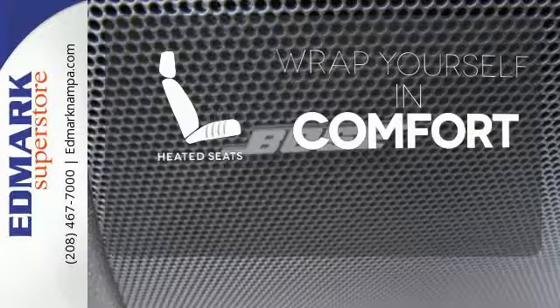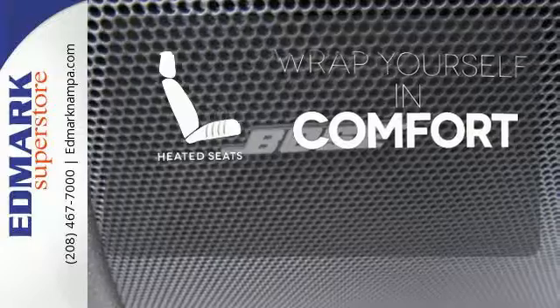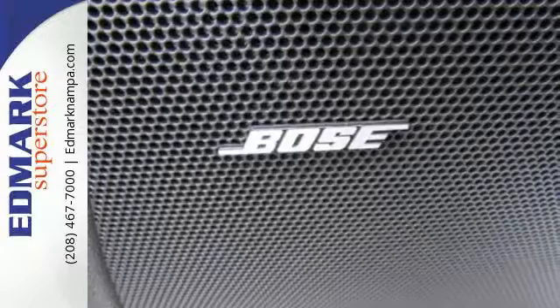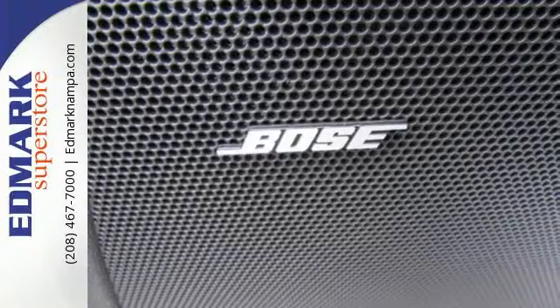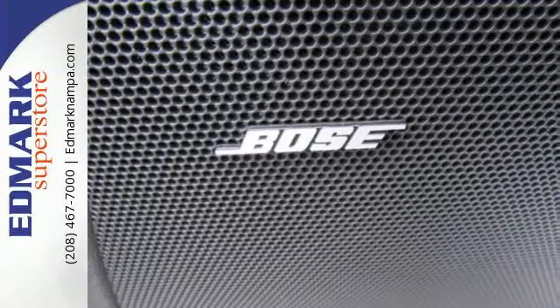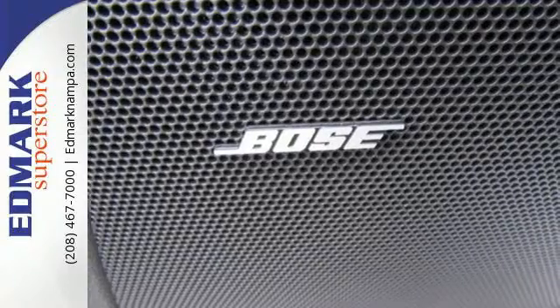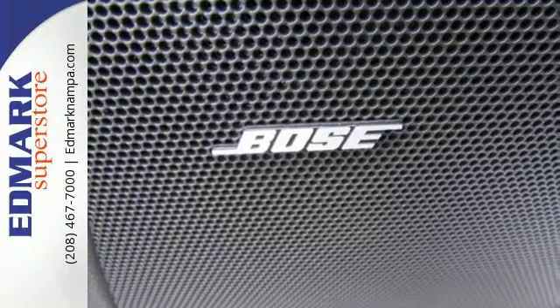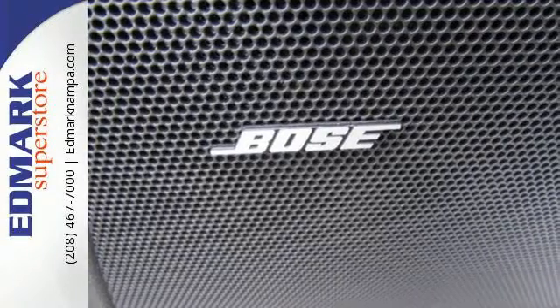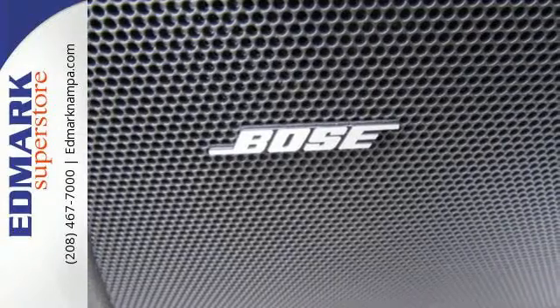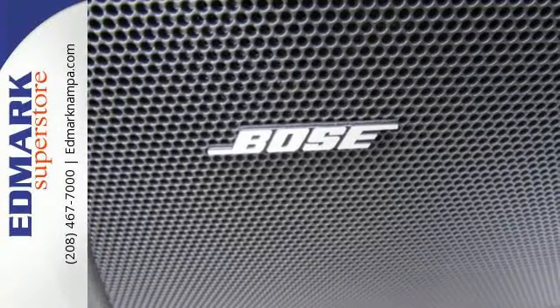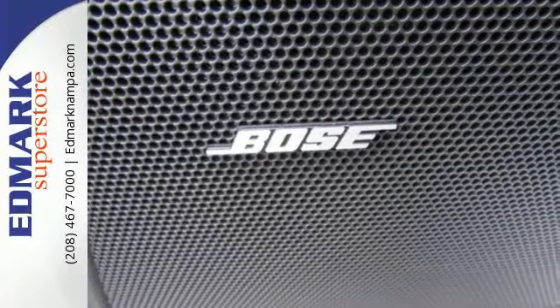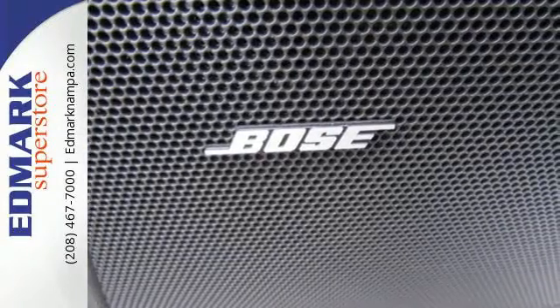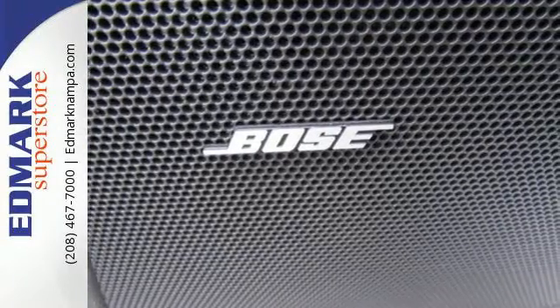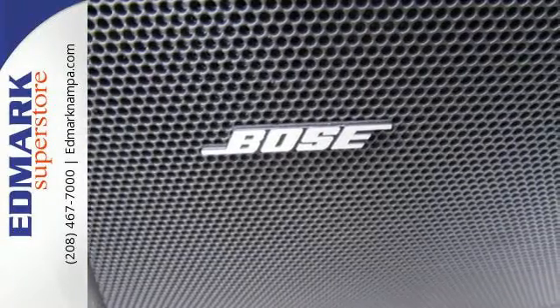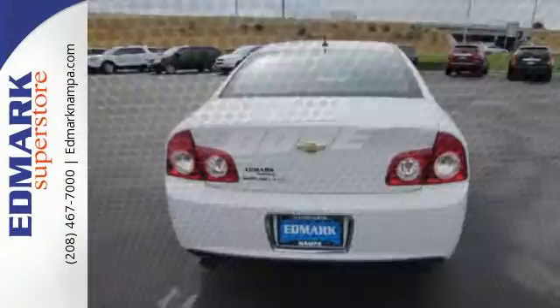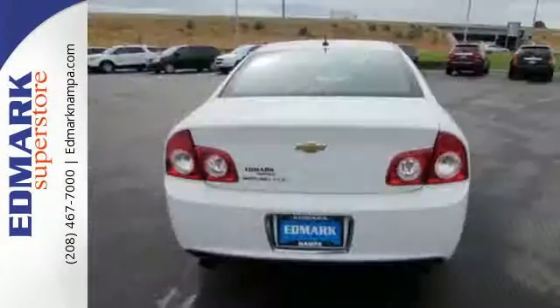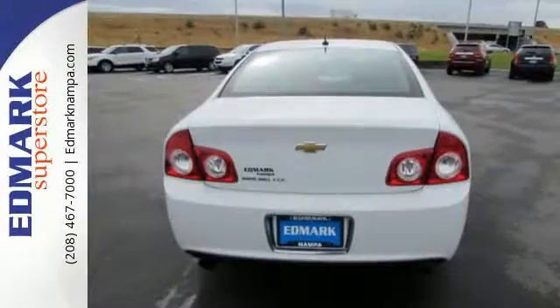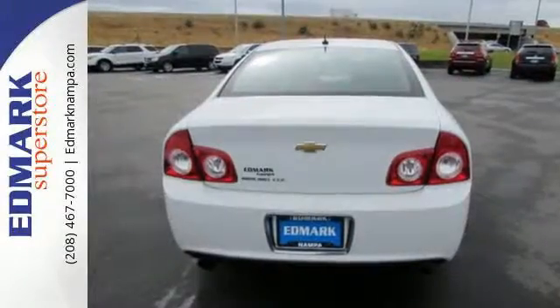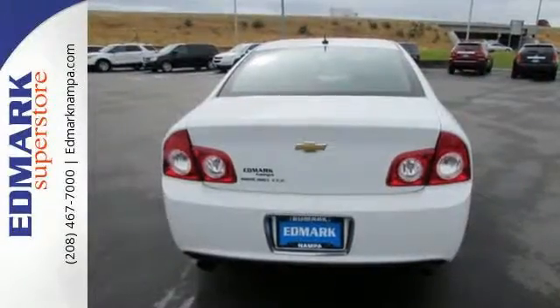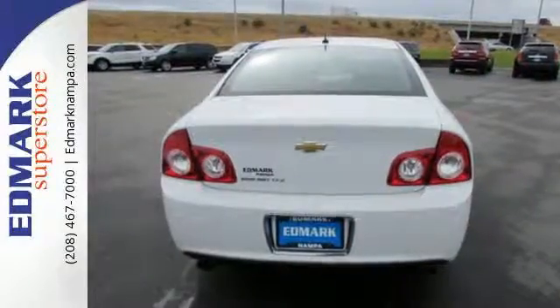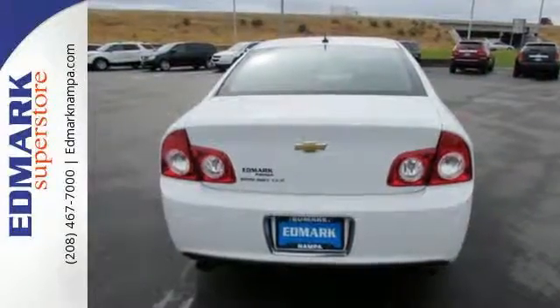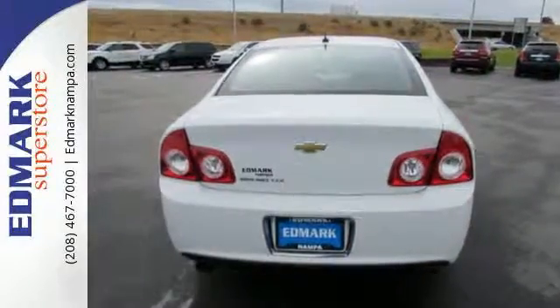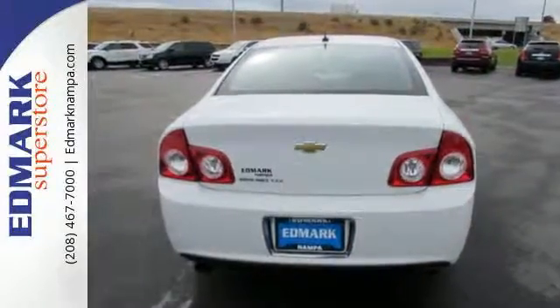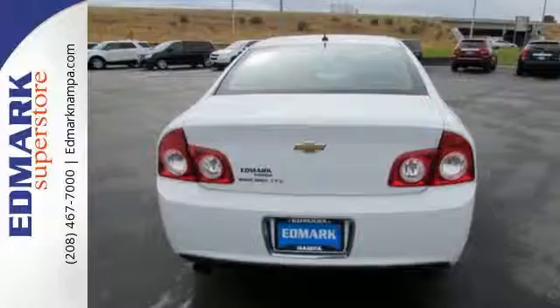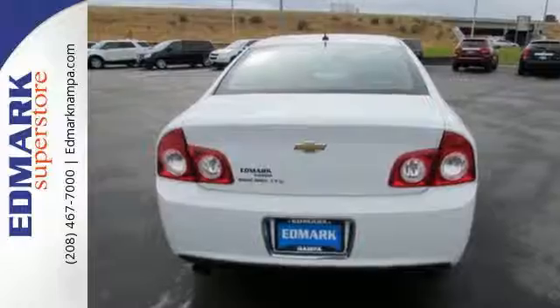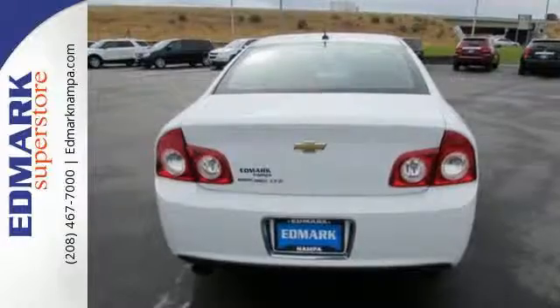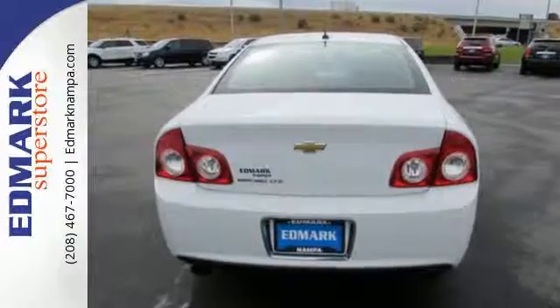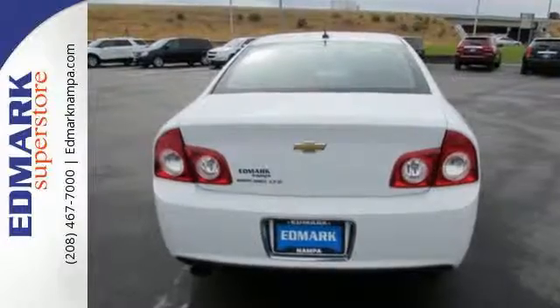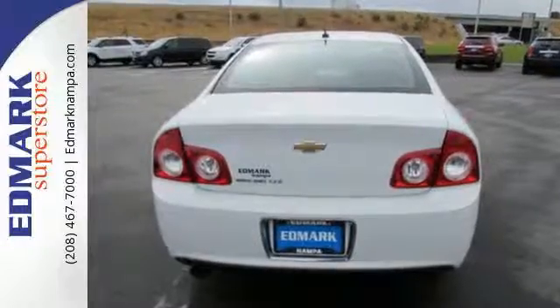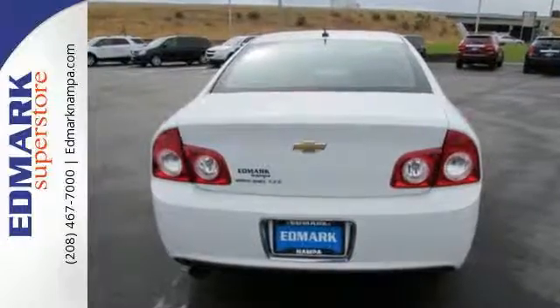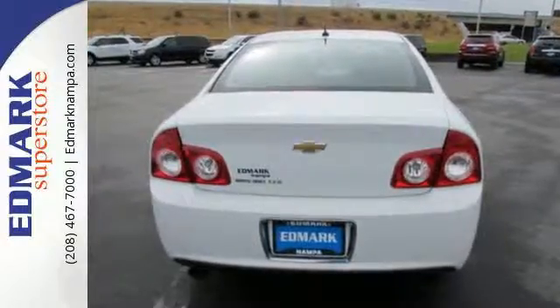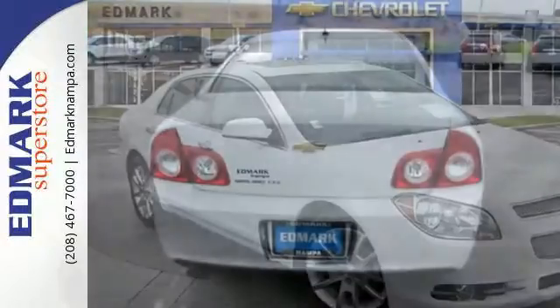The Malibu offers the best of all worlds with its sleek style, spacious interior, stellar safety ratings, and incomparable ride.